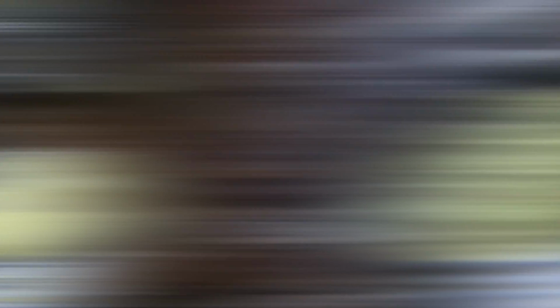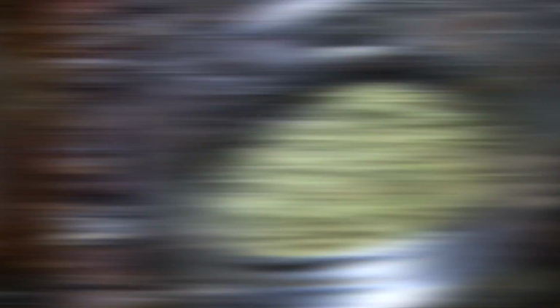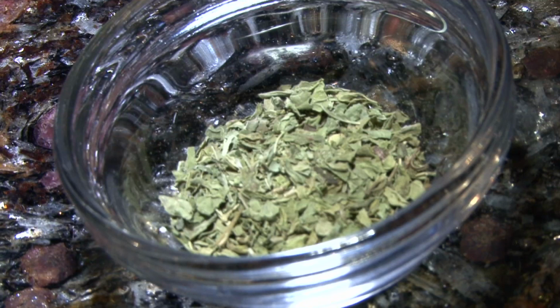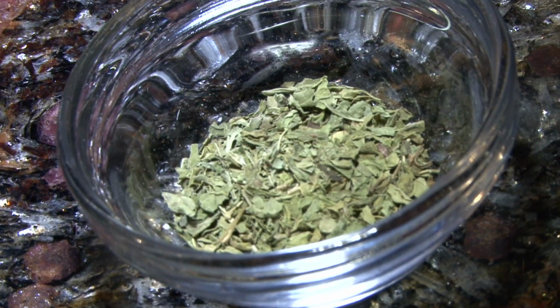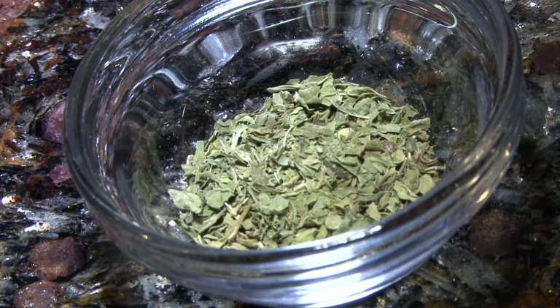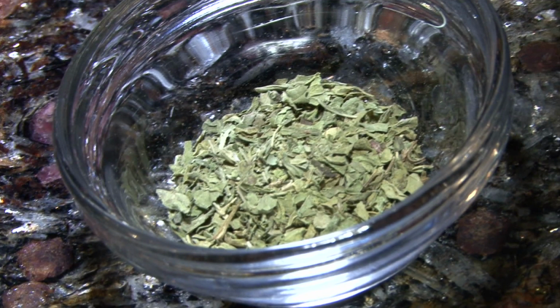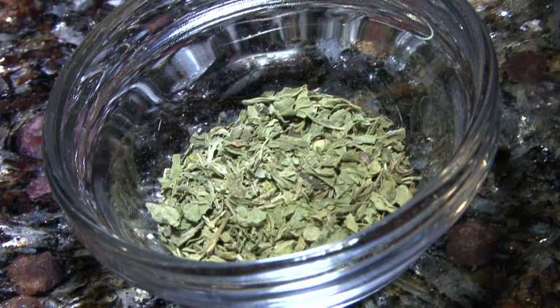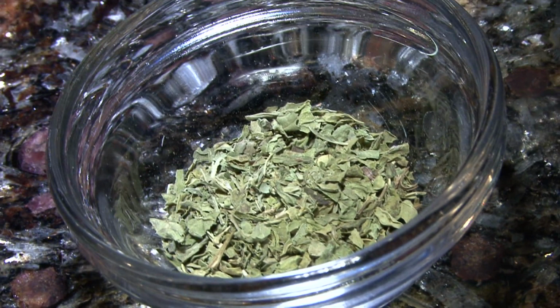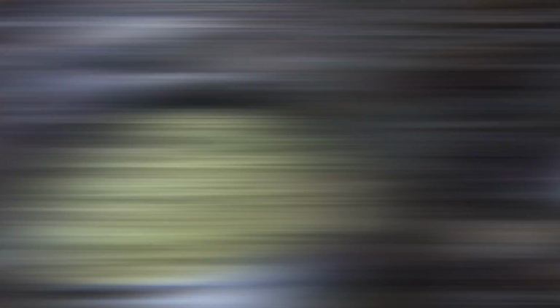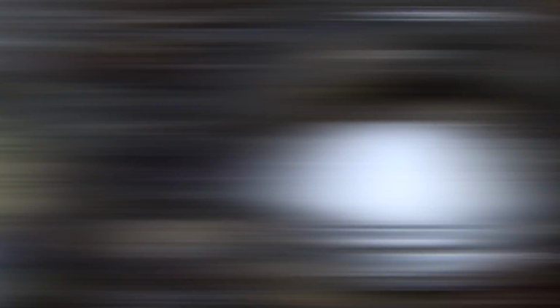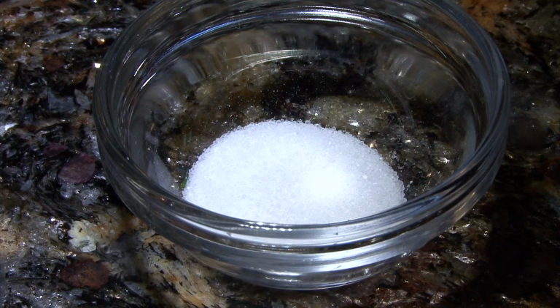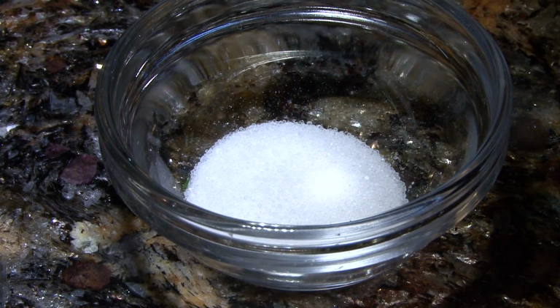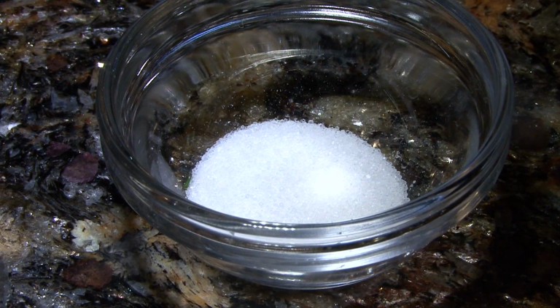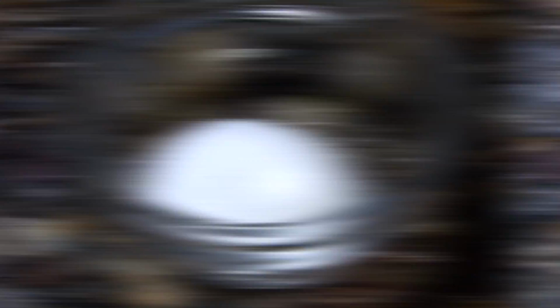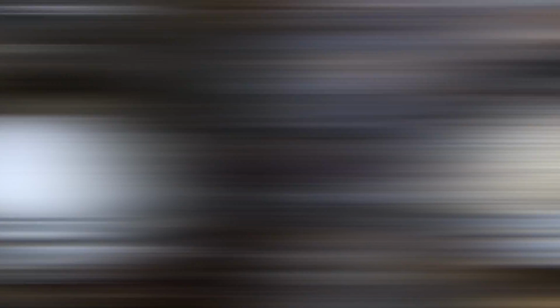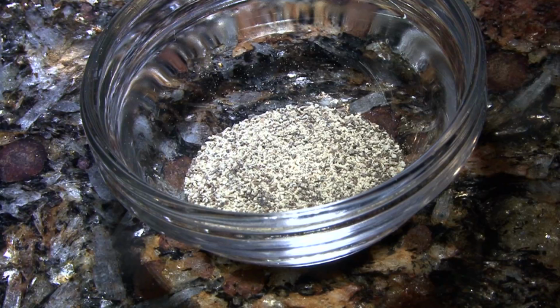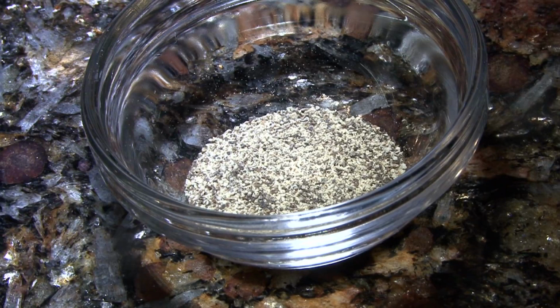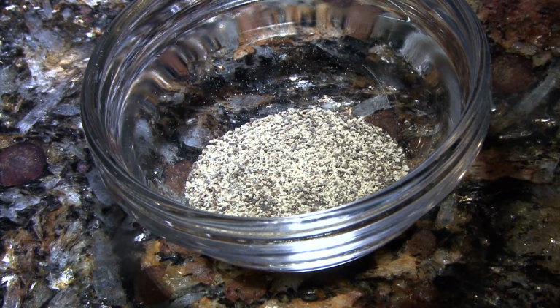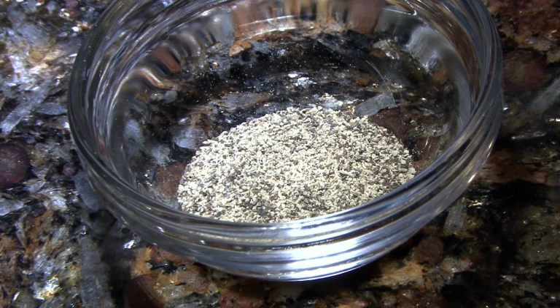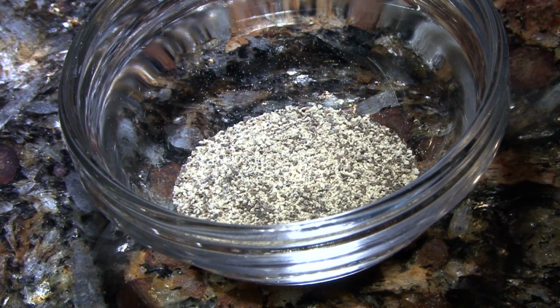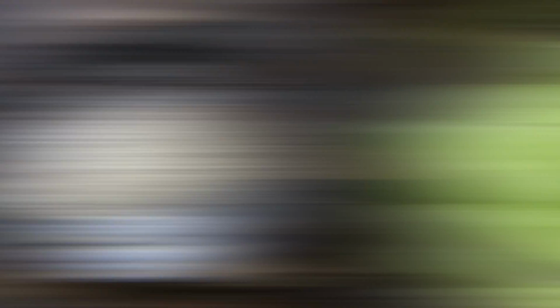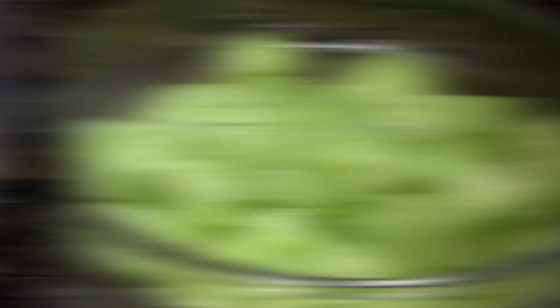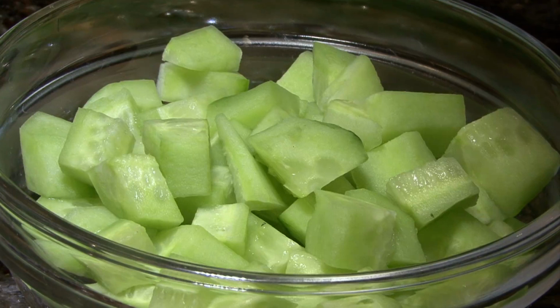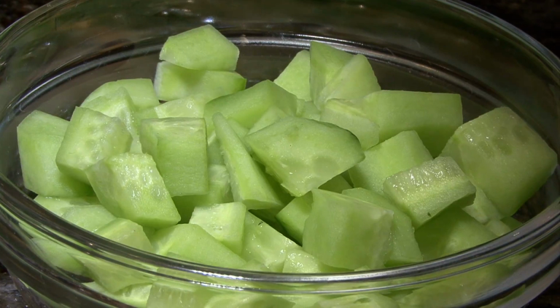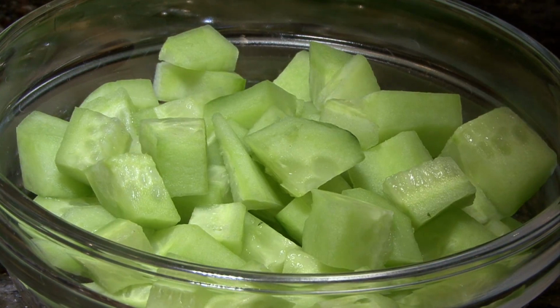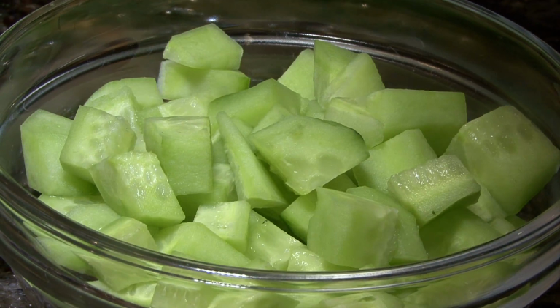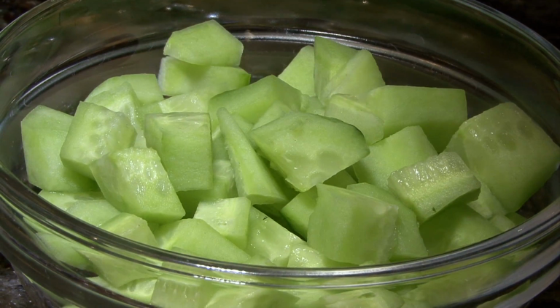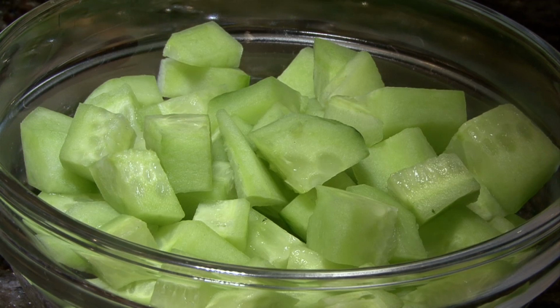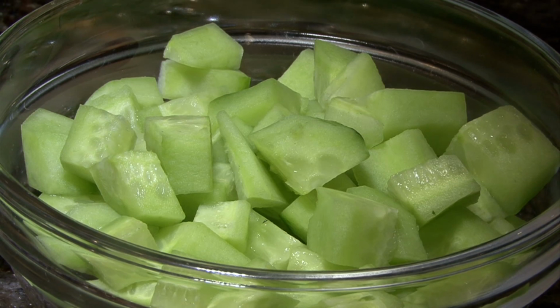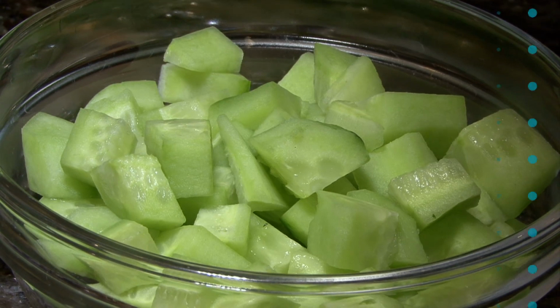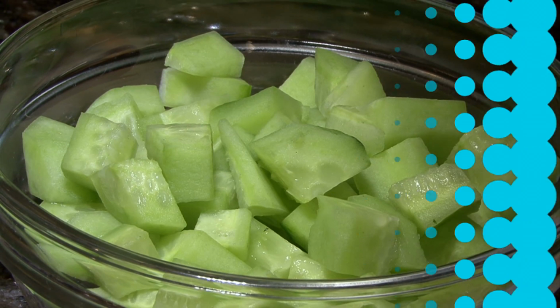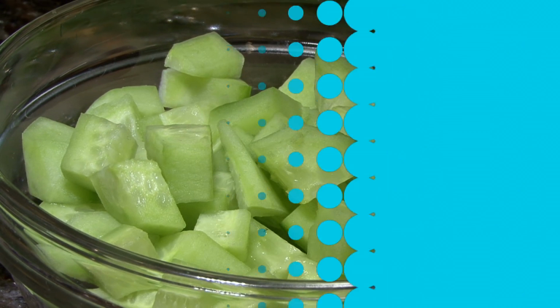One teaspoon of dry mint leaves, salt and pepper to taste, and two cucumbers sliced and peeled.